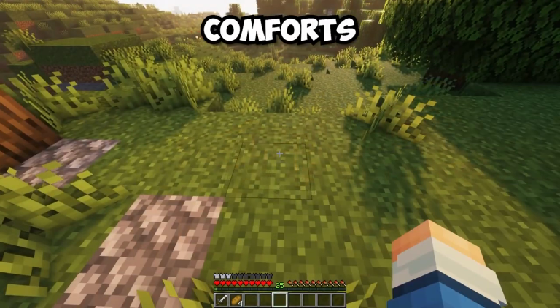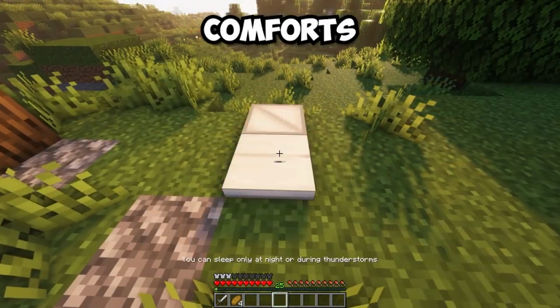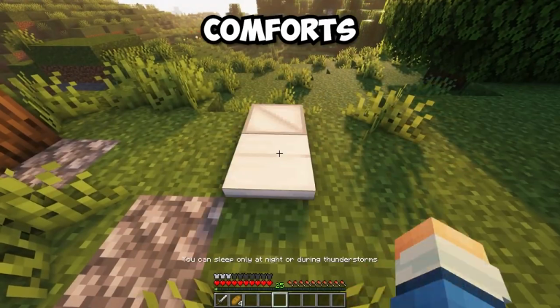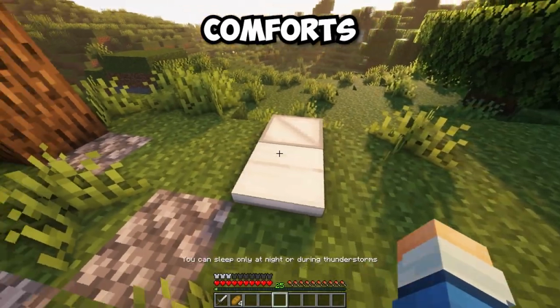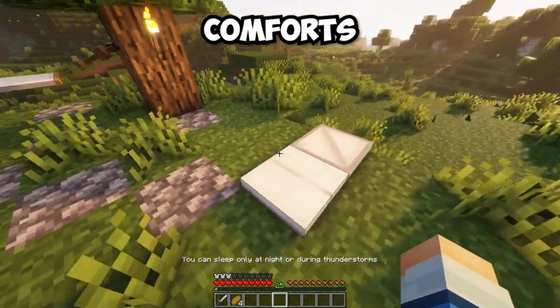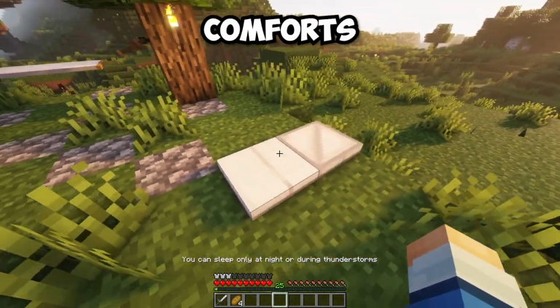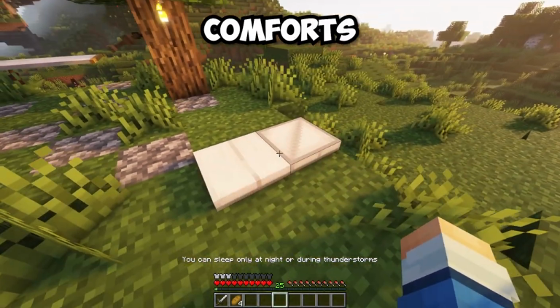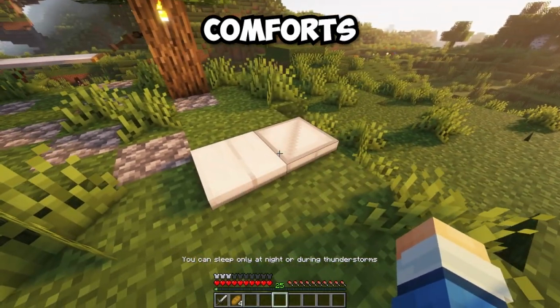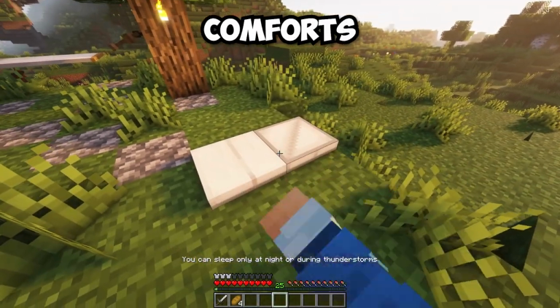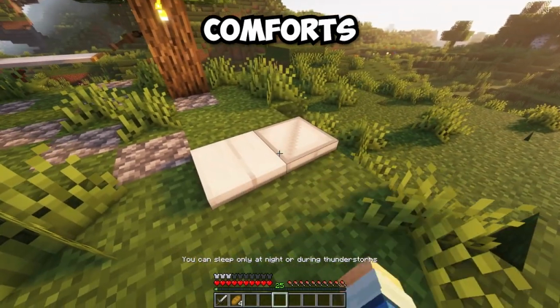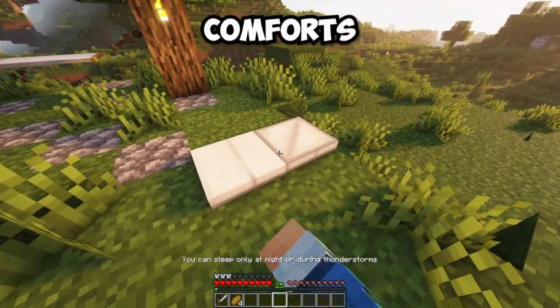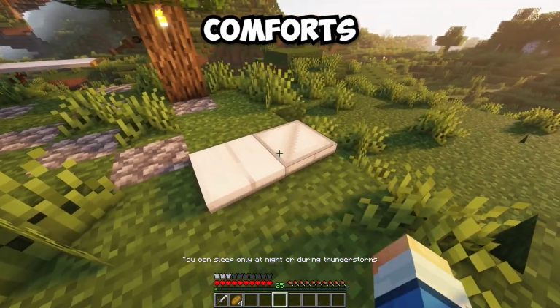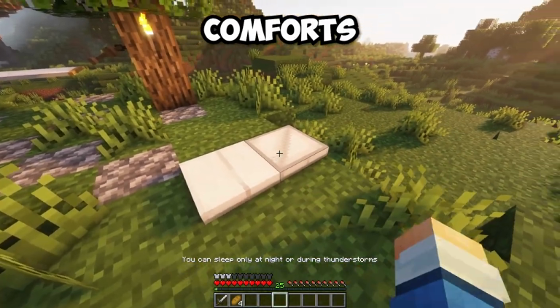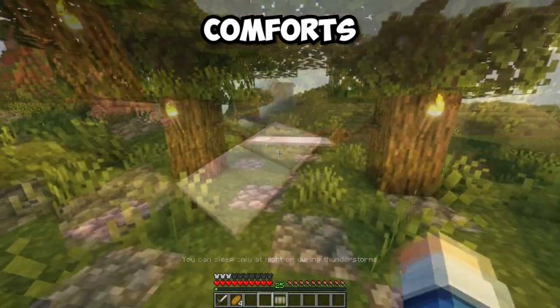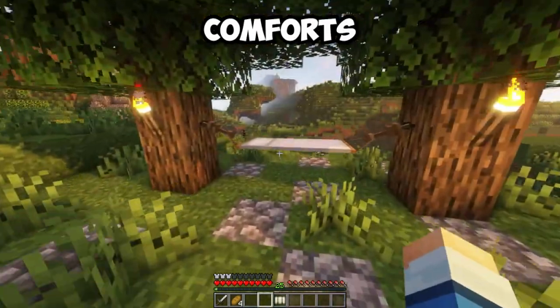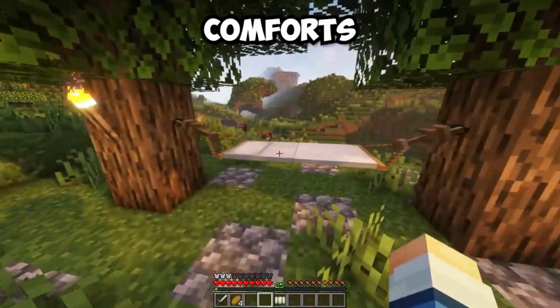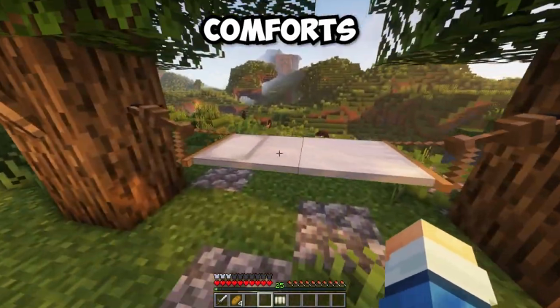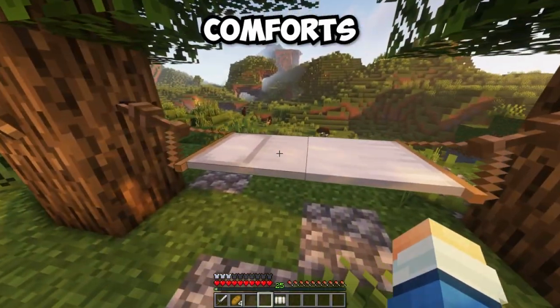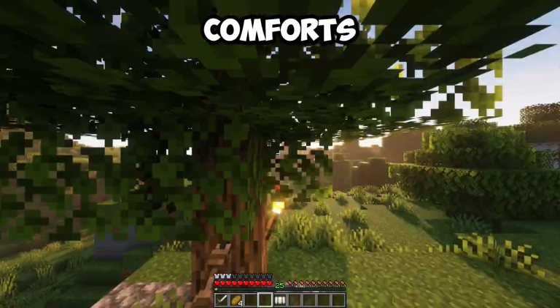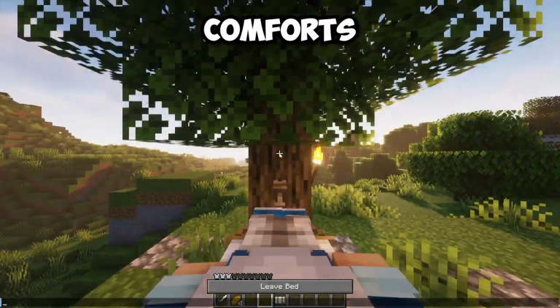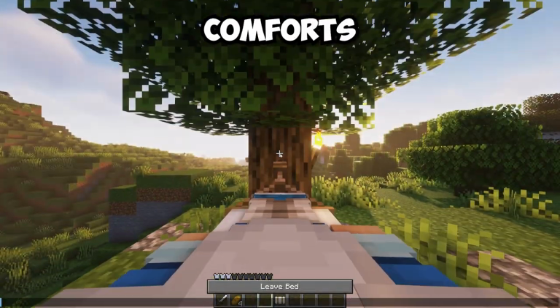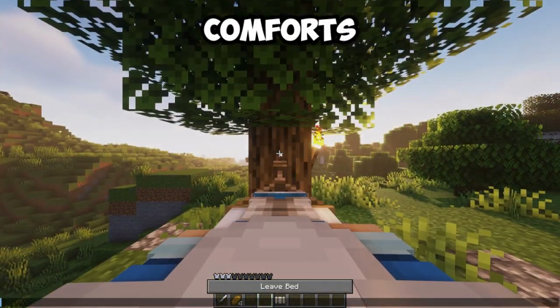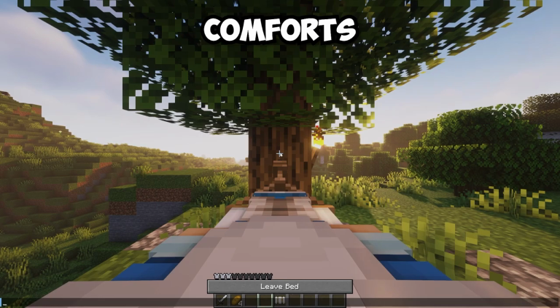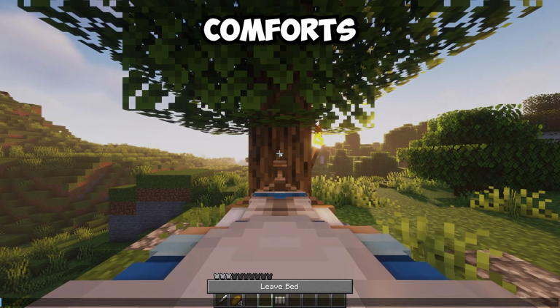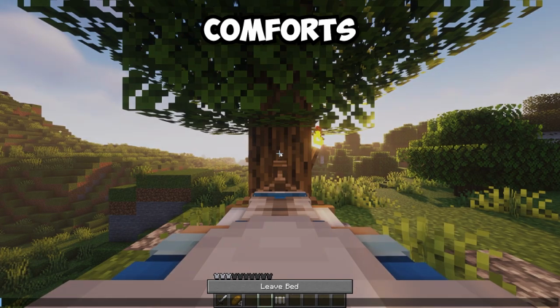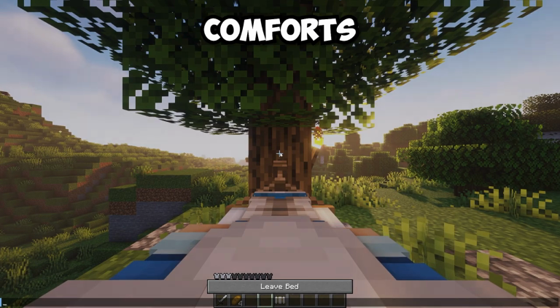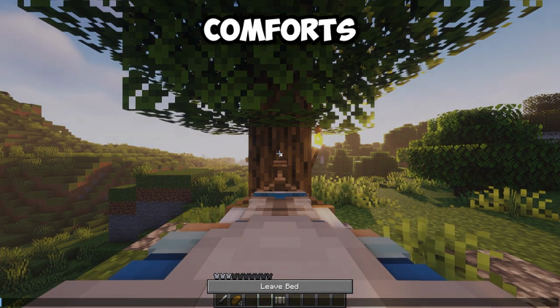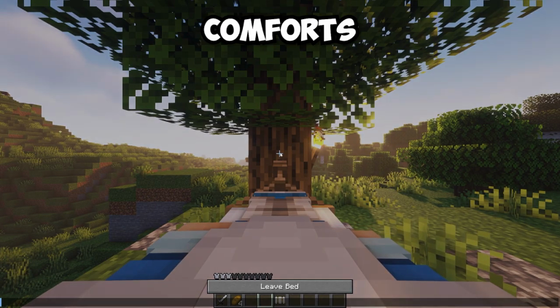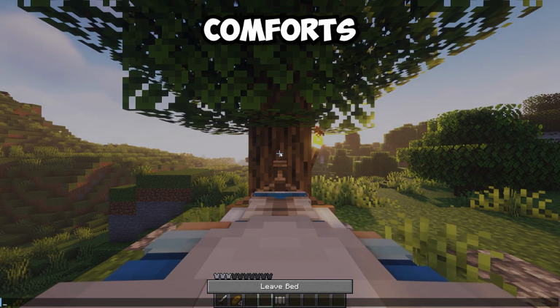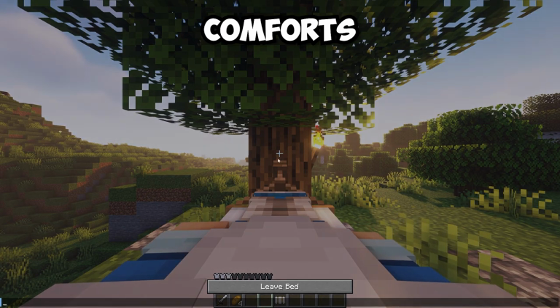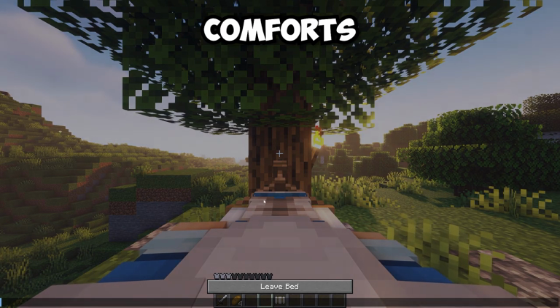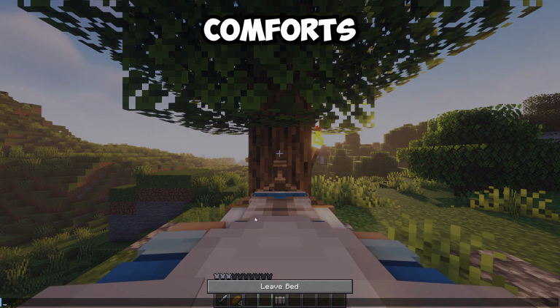The Comforts mod gives you access to the sleeping bag and hammock, both of which will allow you to travel in a more realistic way.